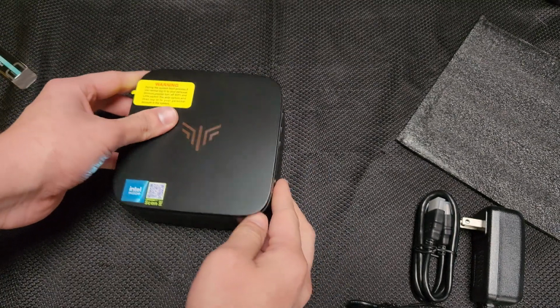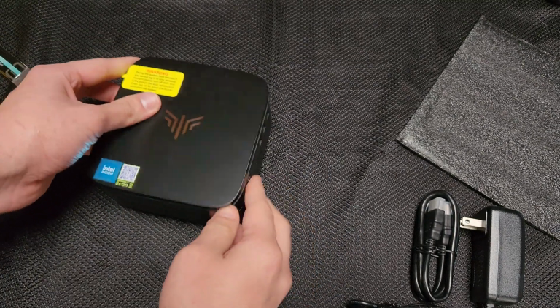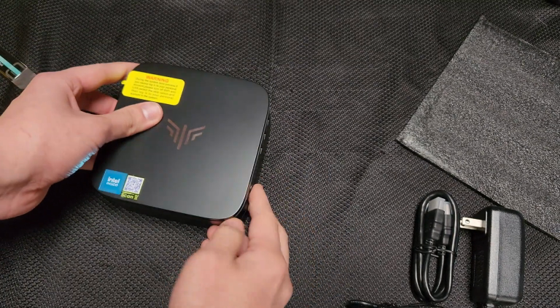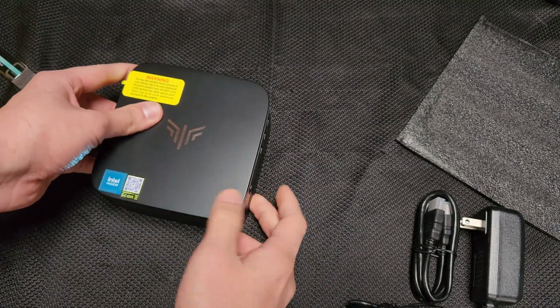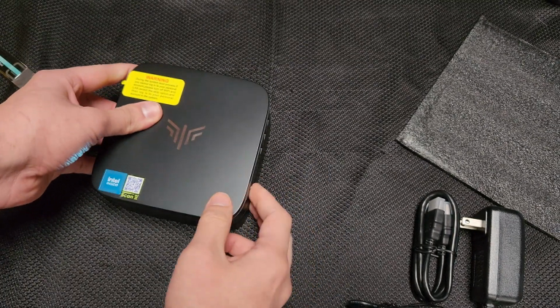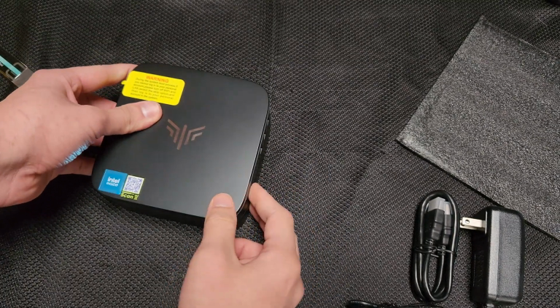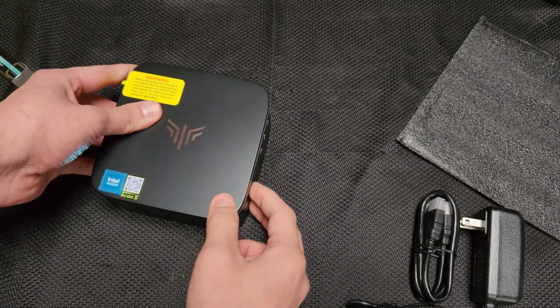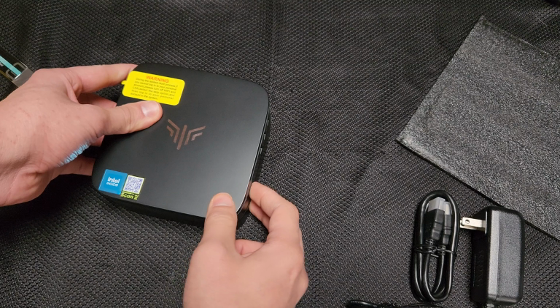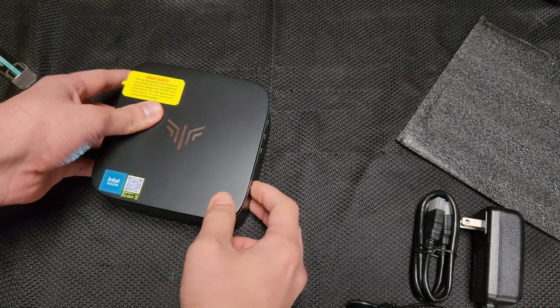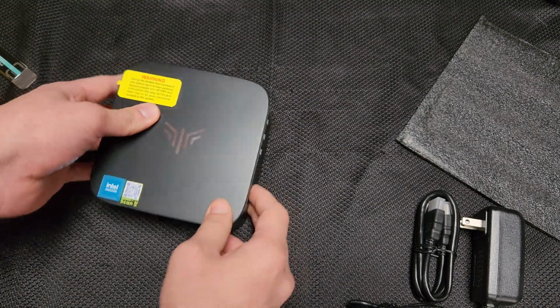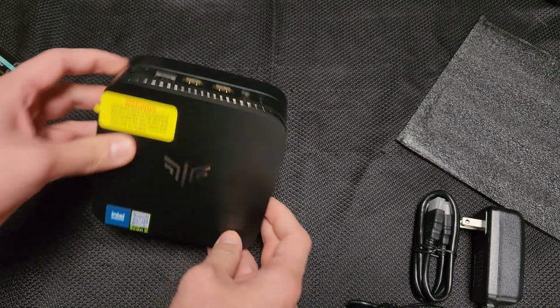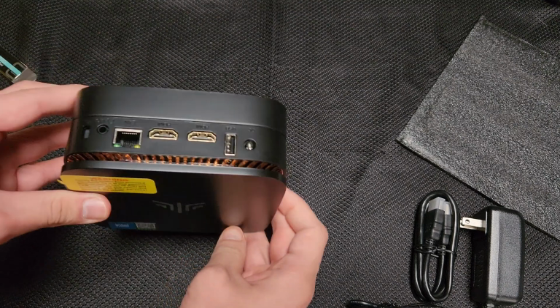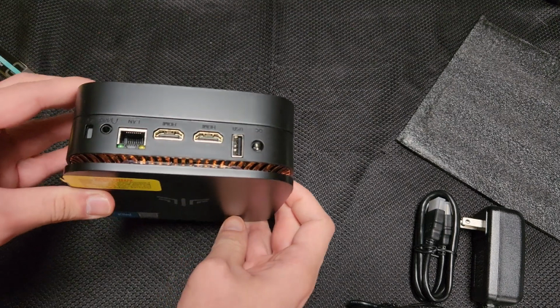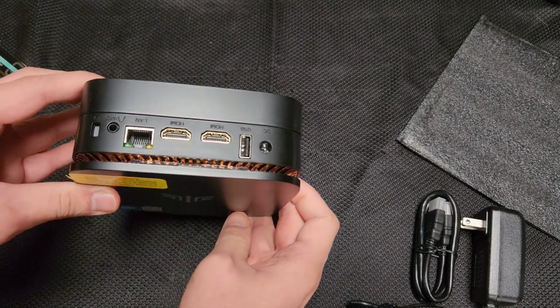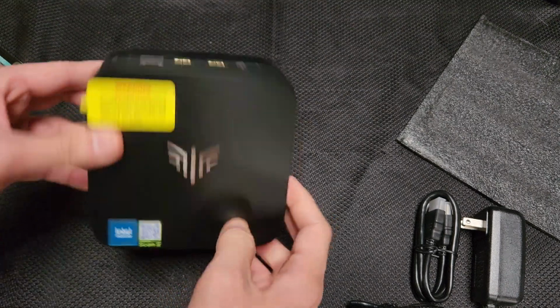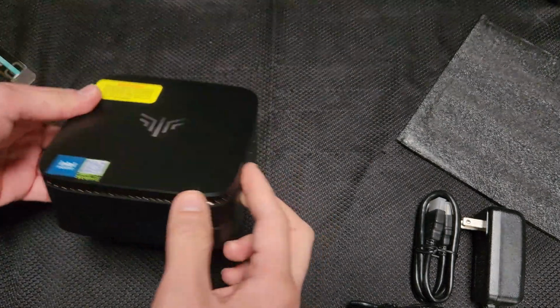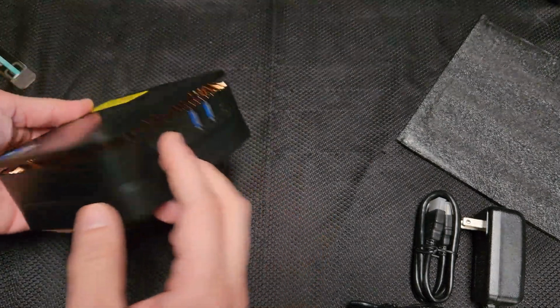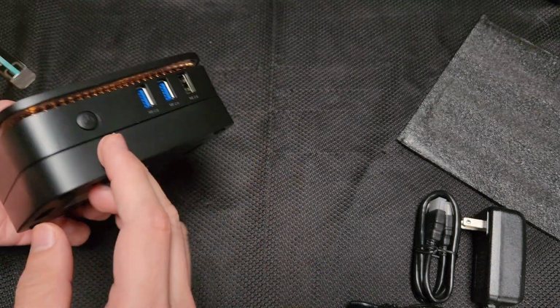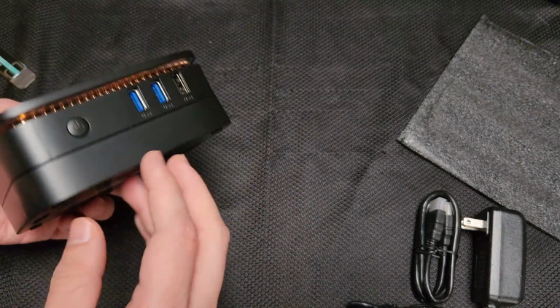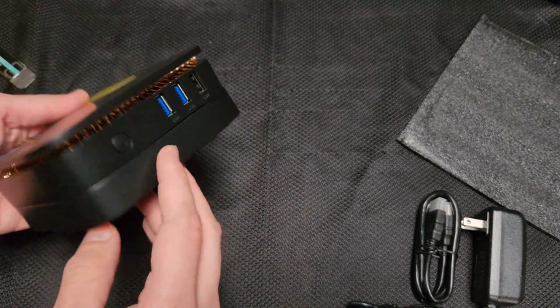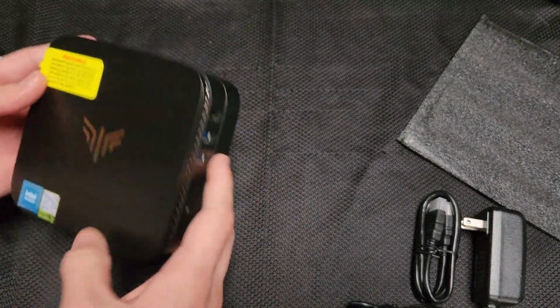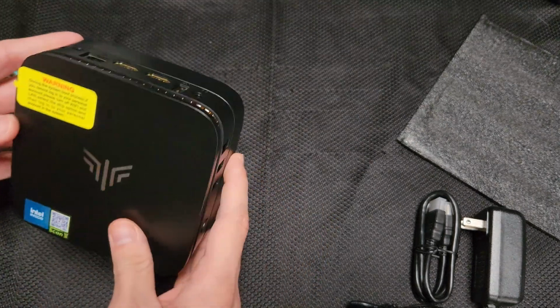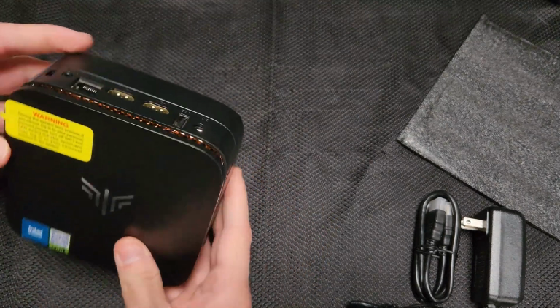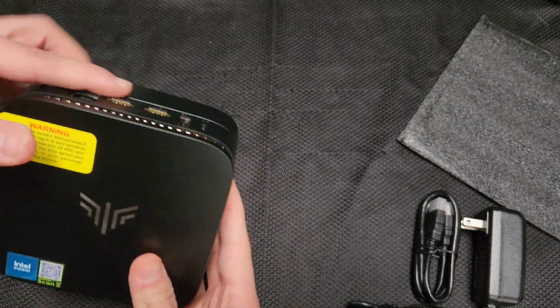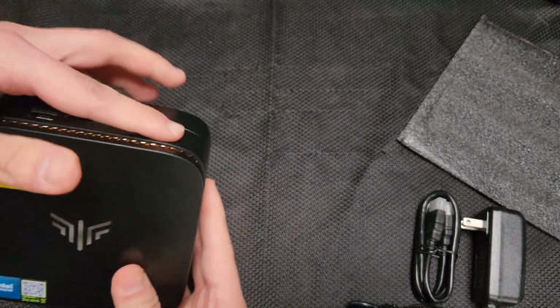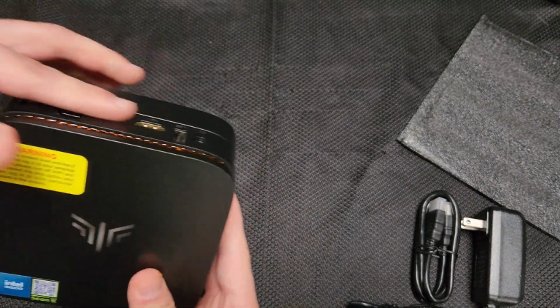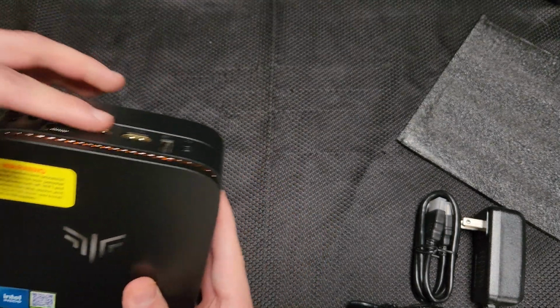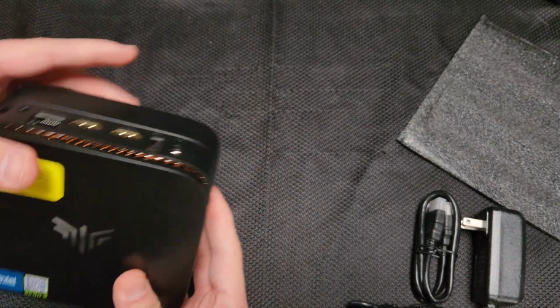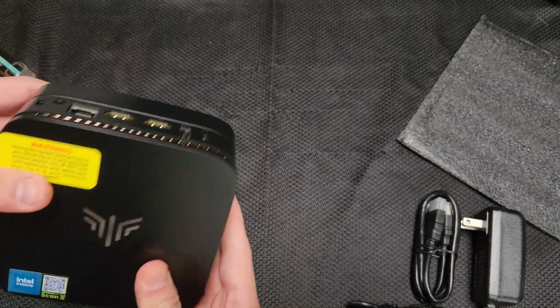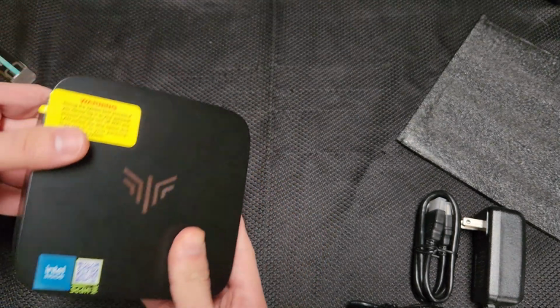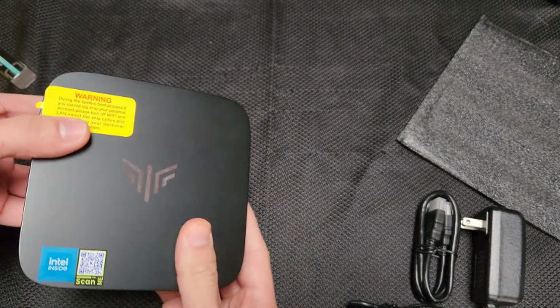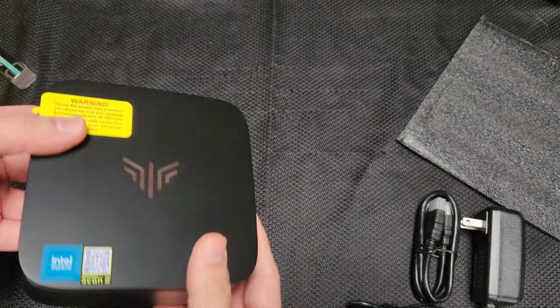Just like this, turn it on like this. The cable's on the back.